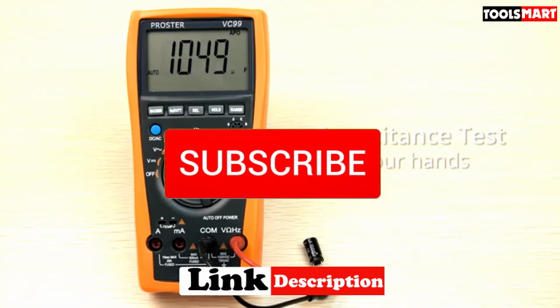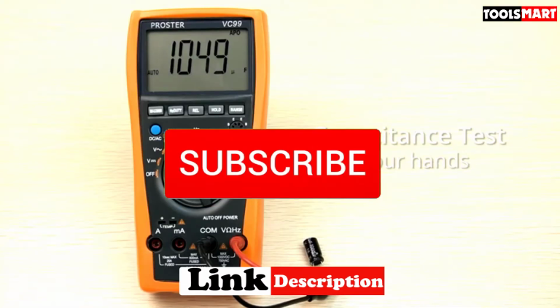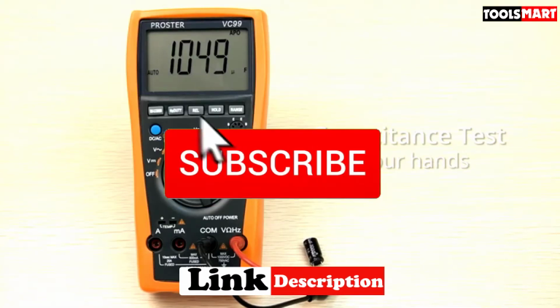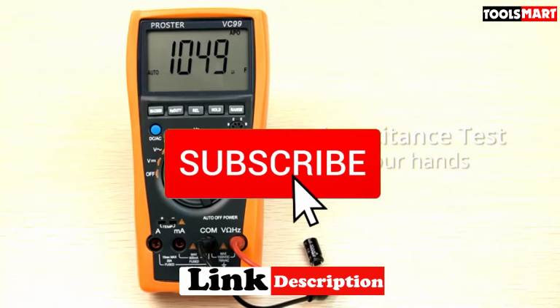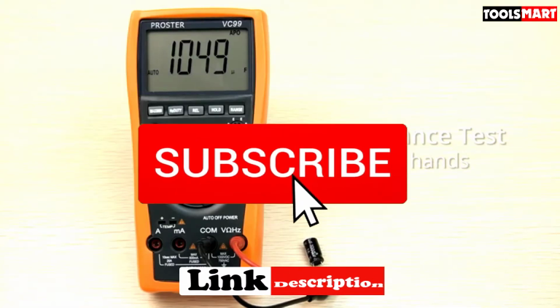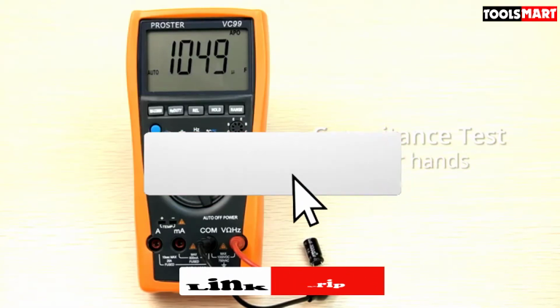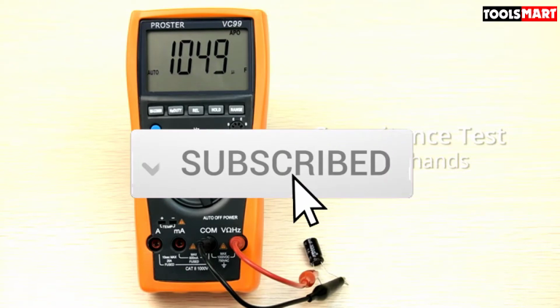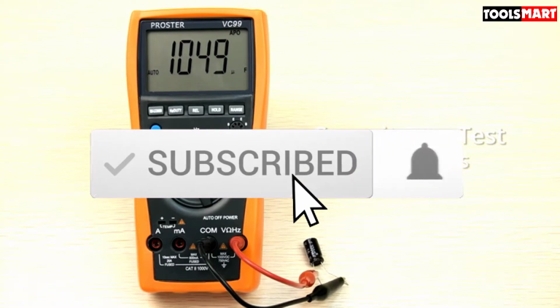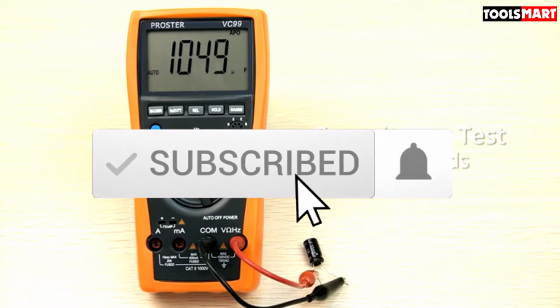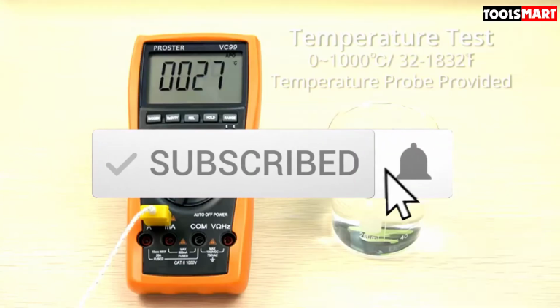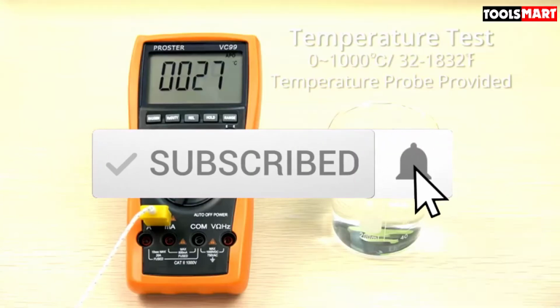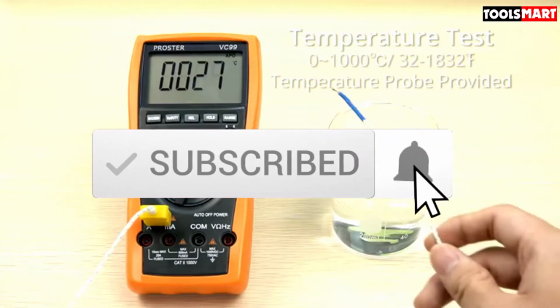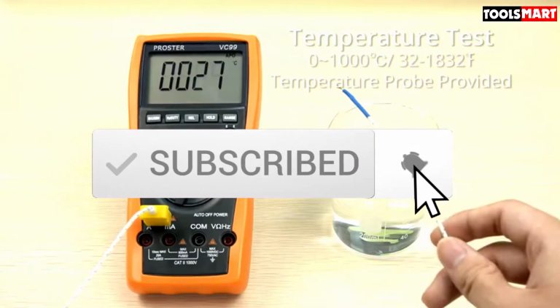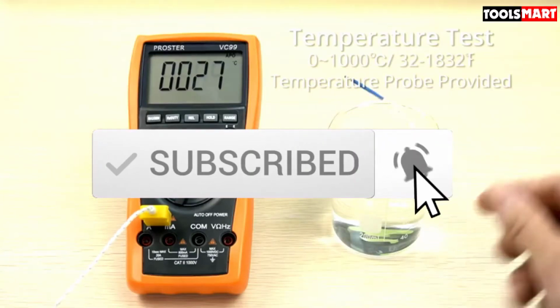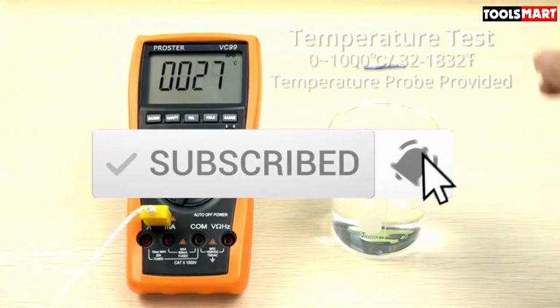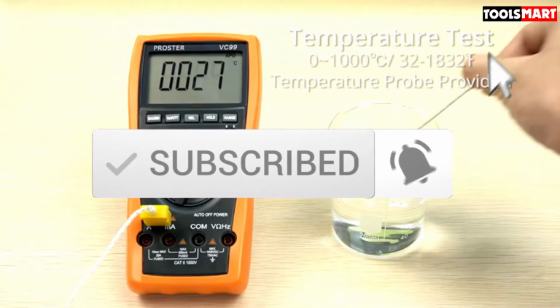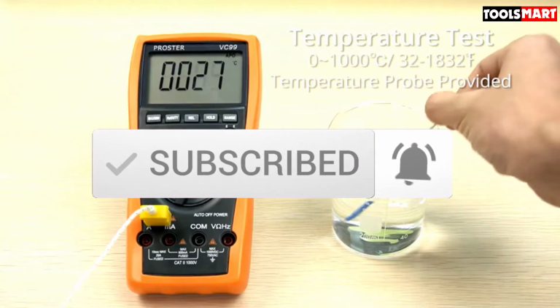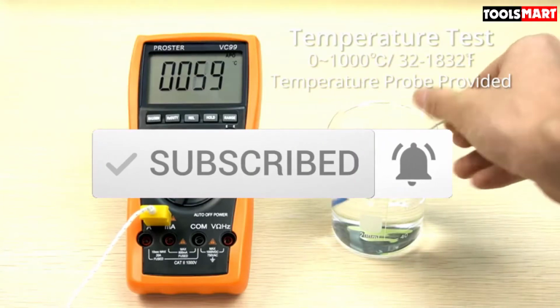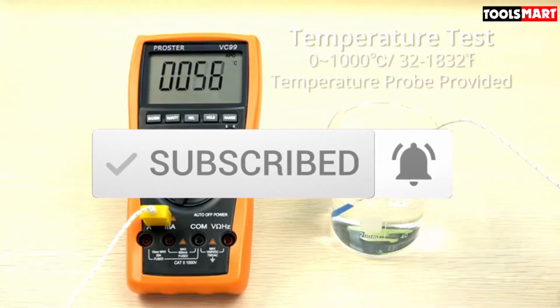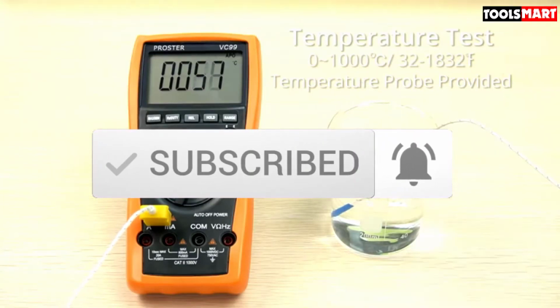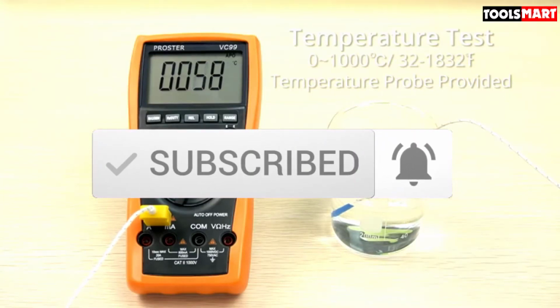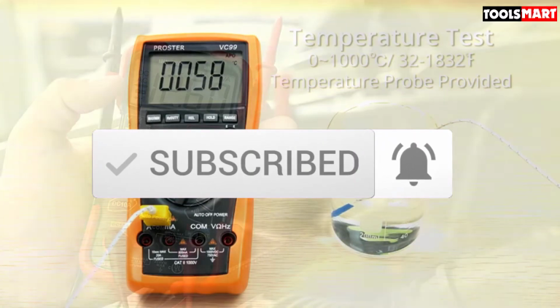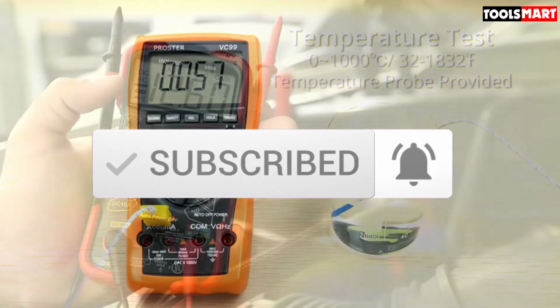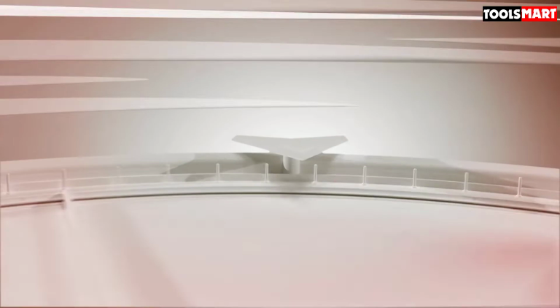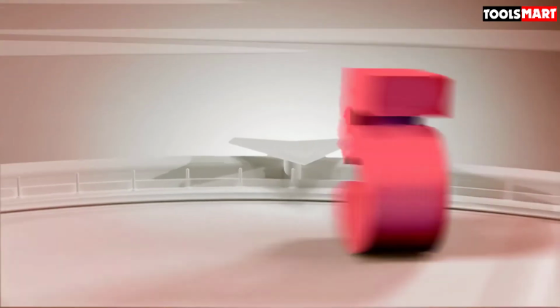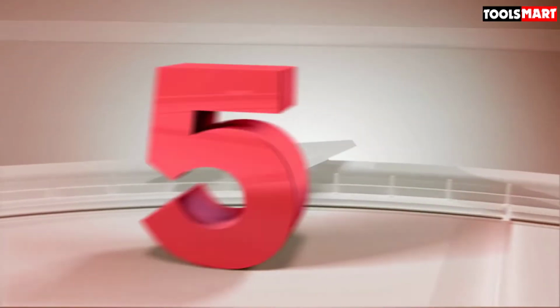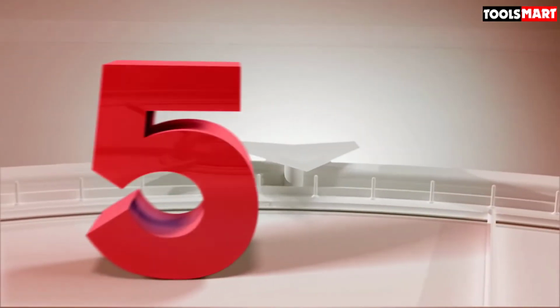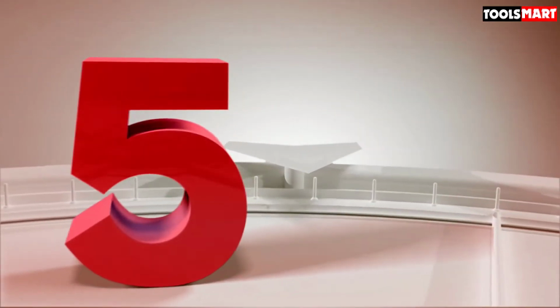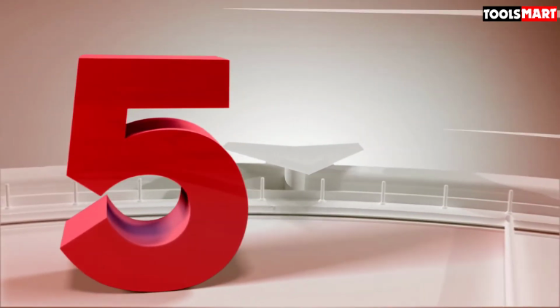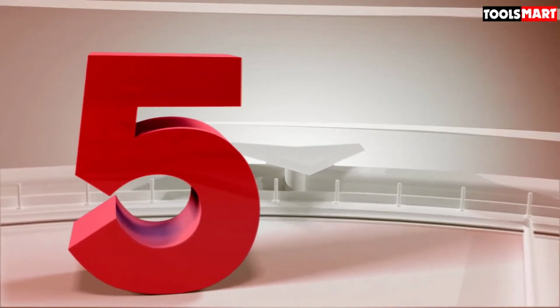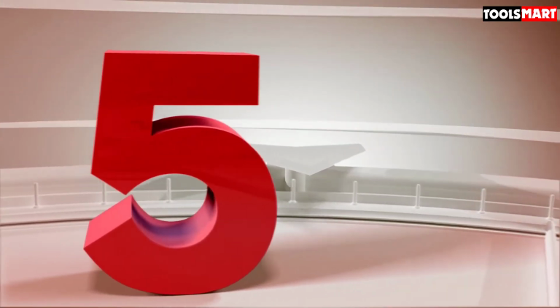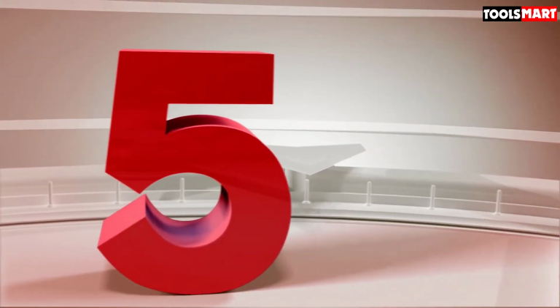Make sure you subscribe for more reviews. Let's get started with the video. The fifth product on our list is the Innova 3320 auto-ranging digital multimeter.